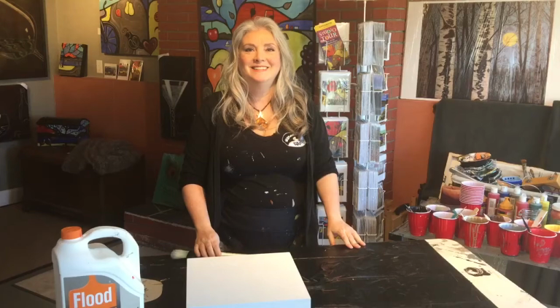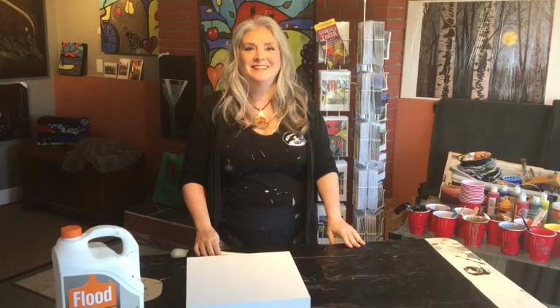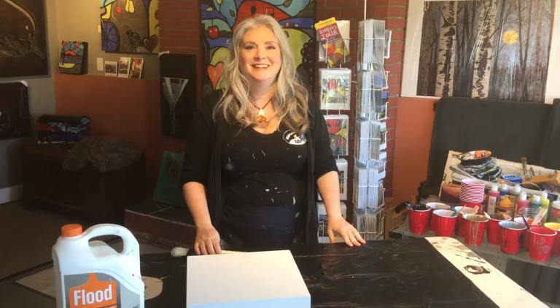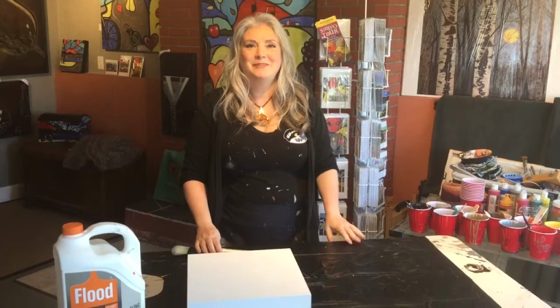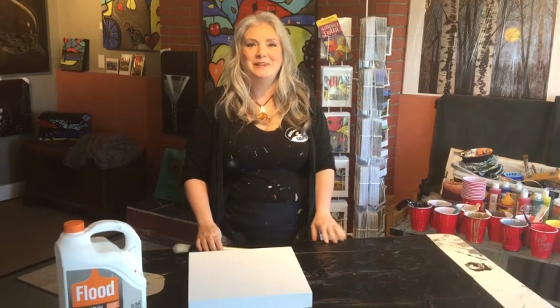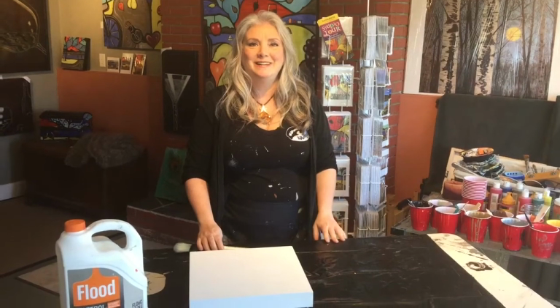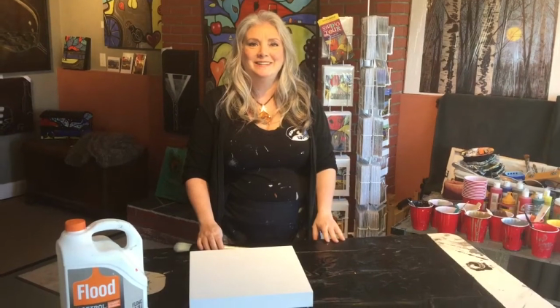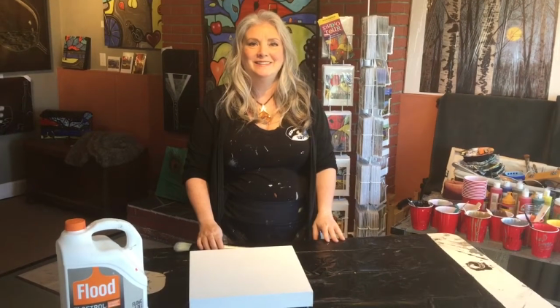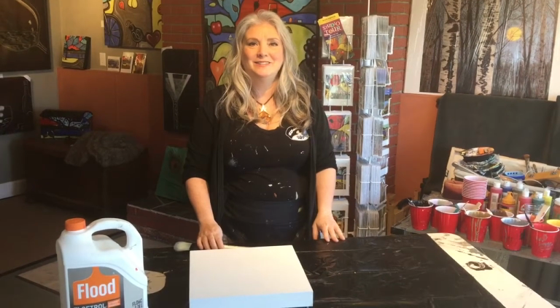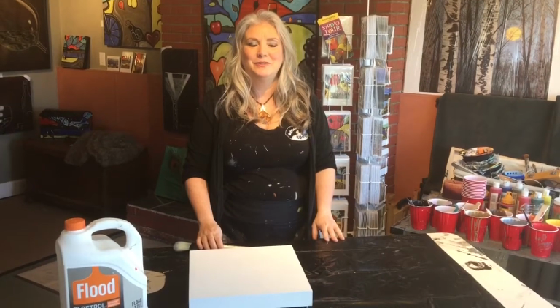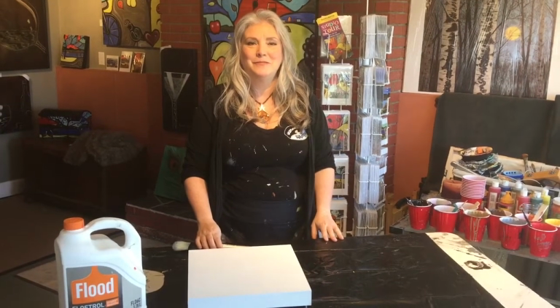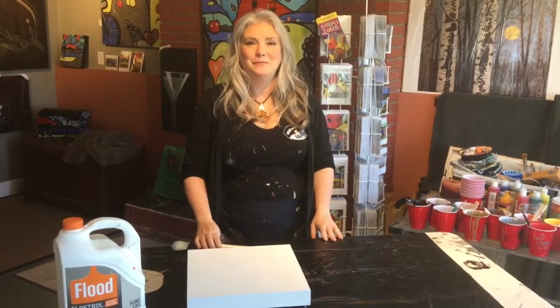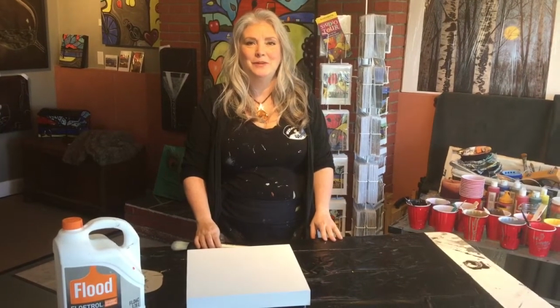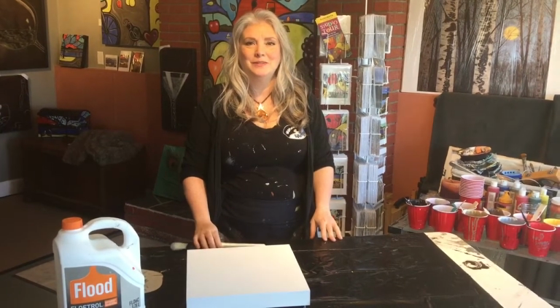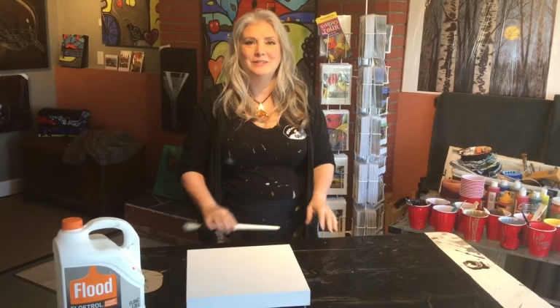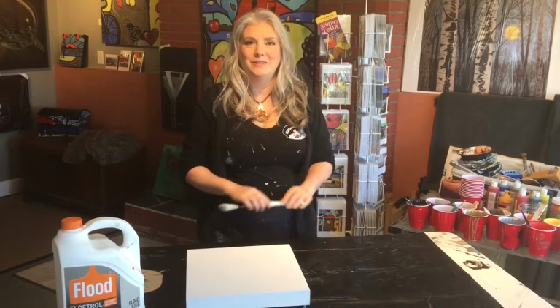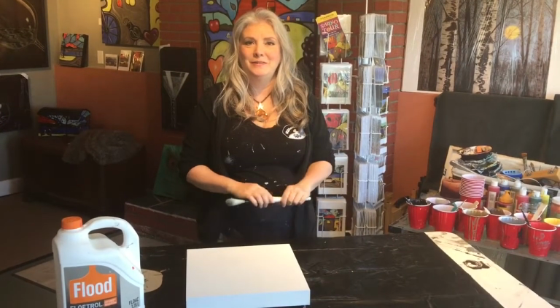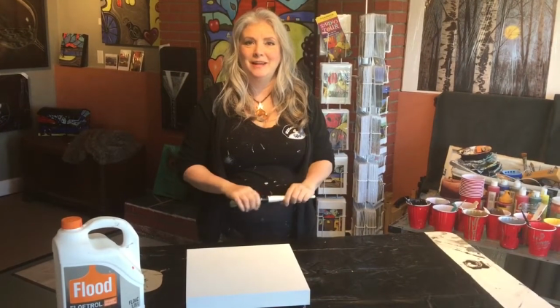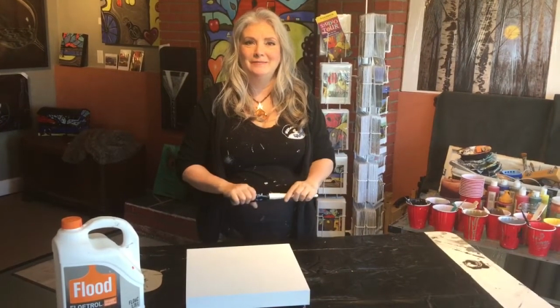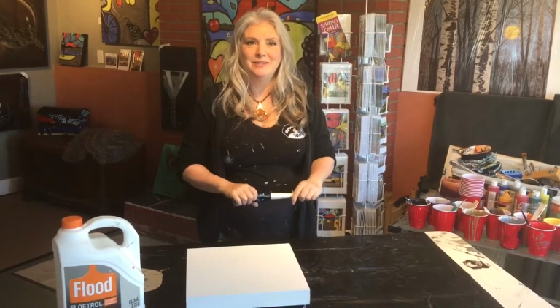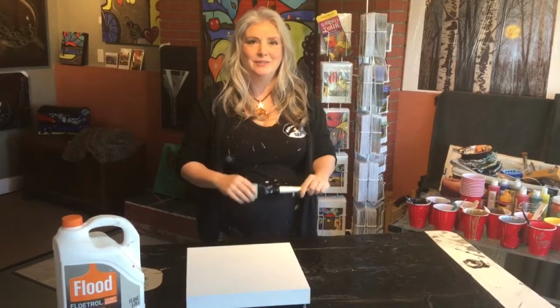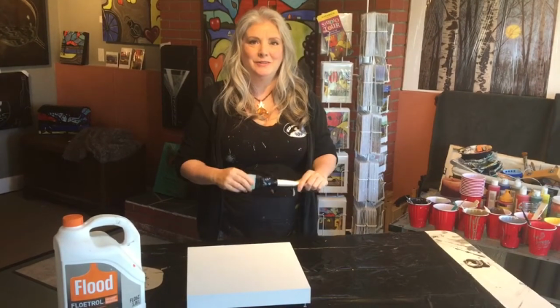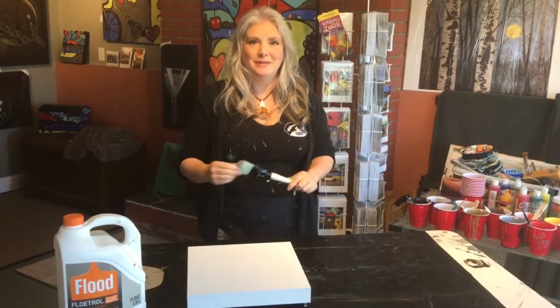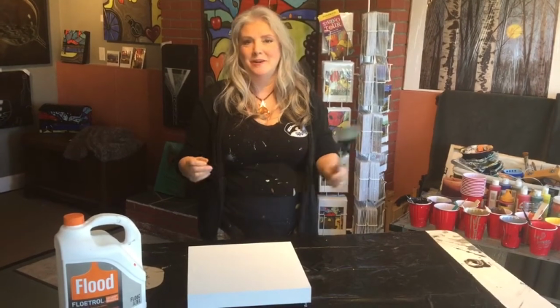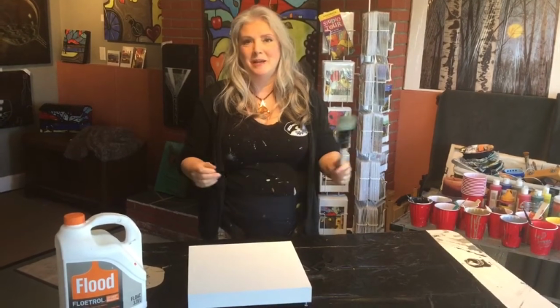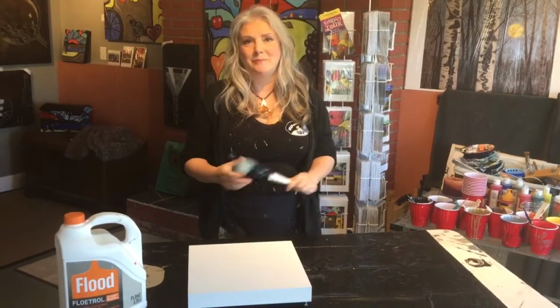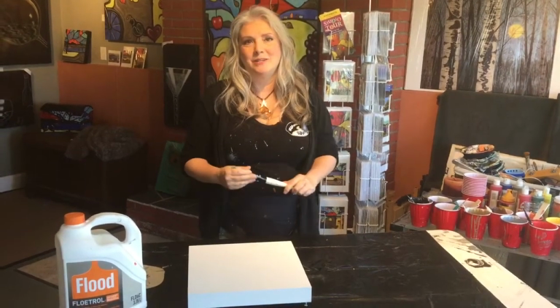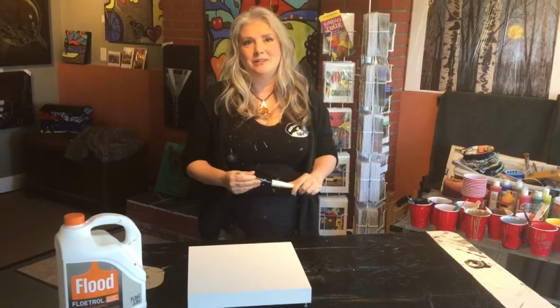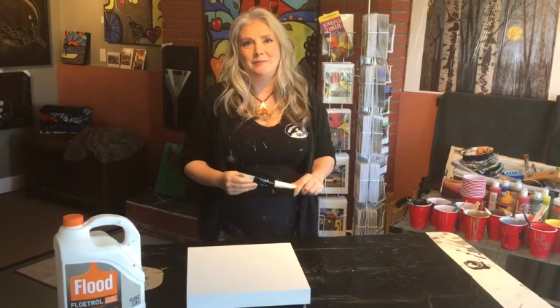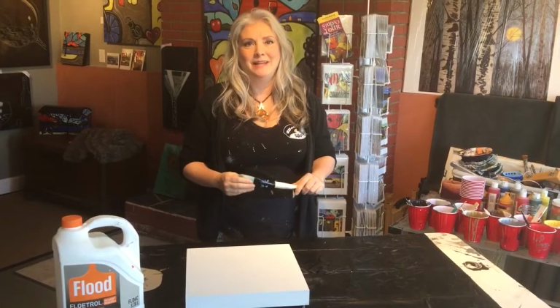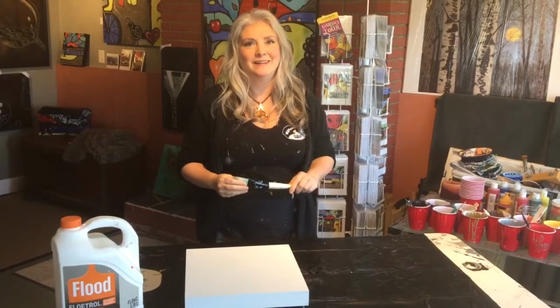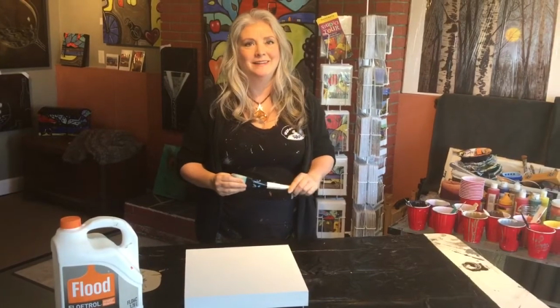Hi everybody, it's Trudy from WadeWorks Studio again, my studio here in Naramata, British Columbia, Canada.